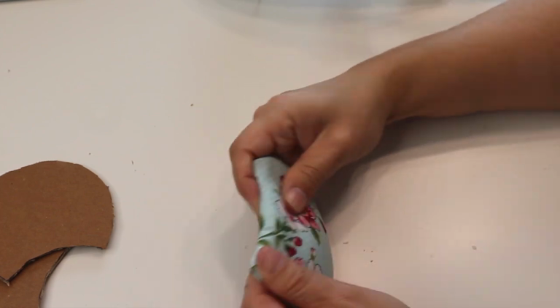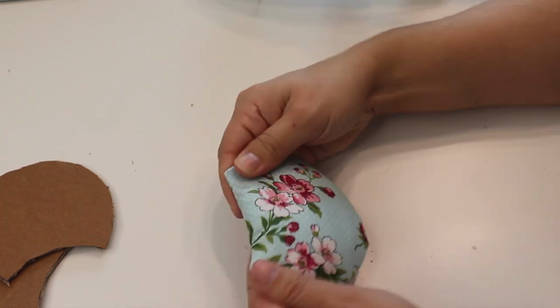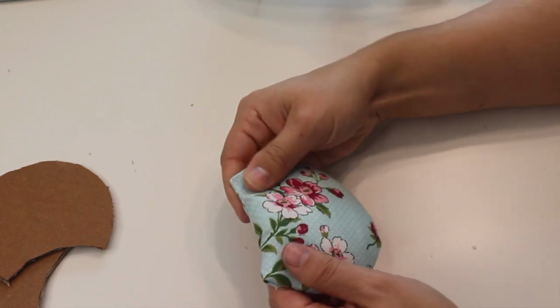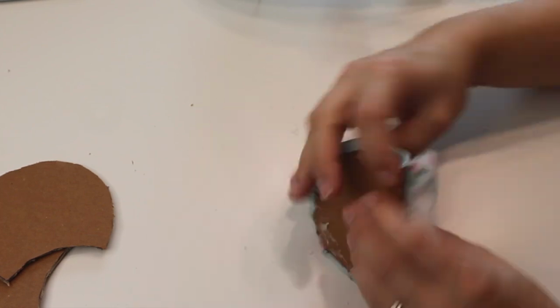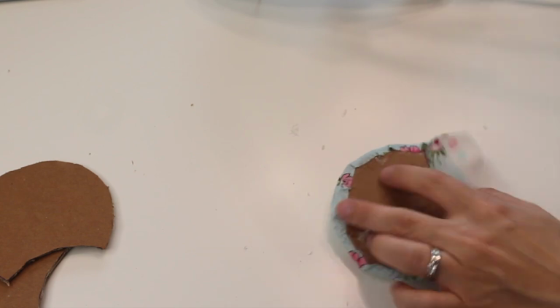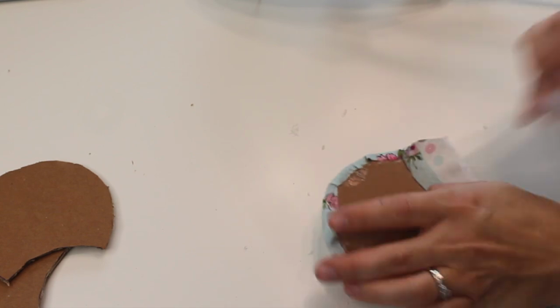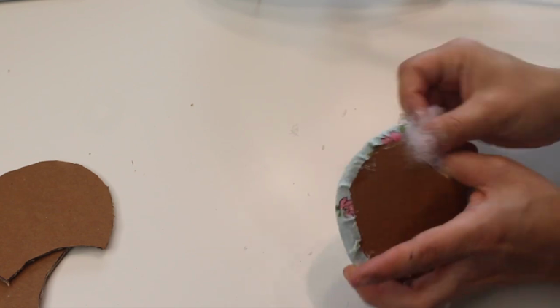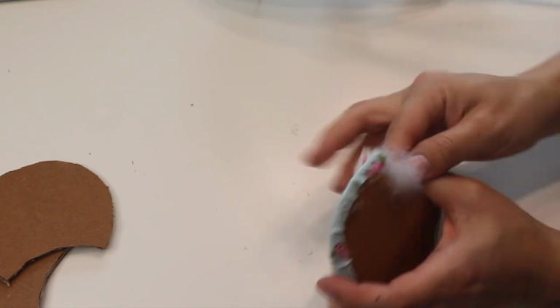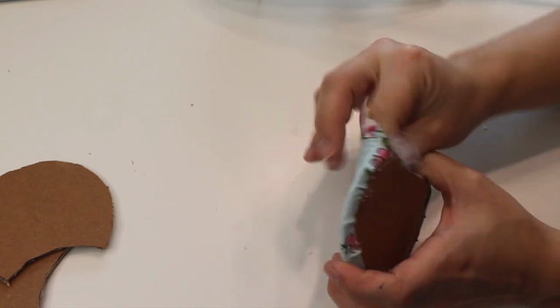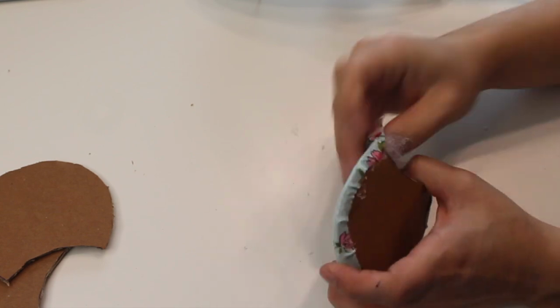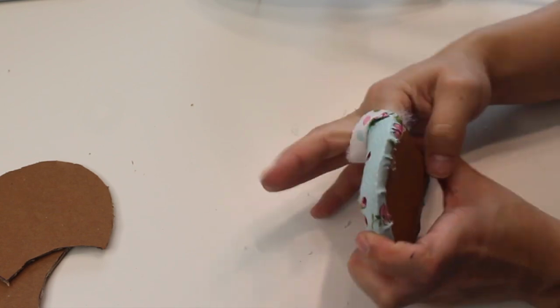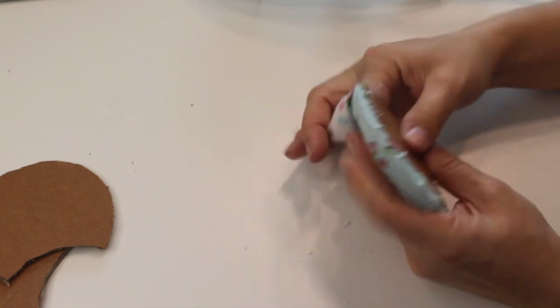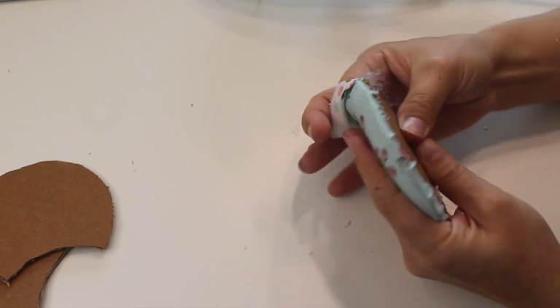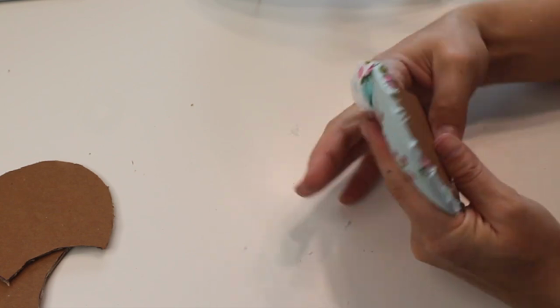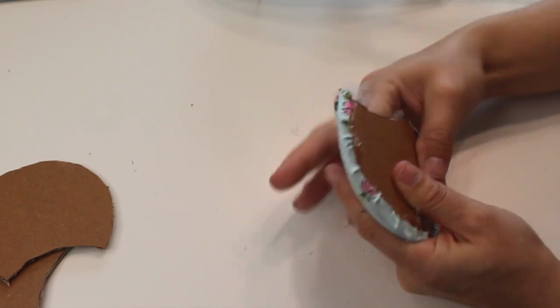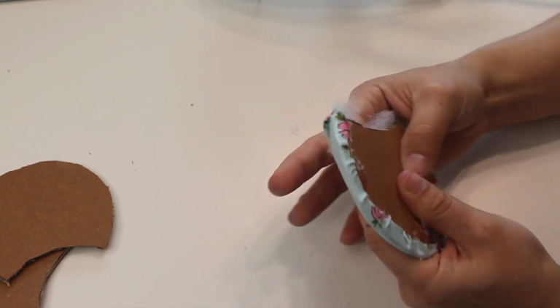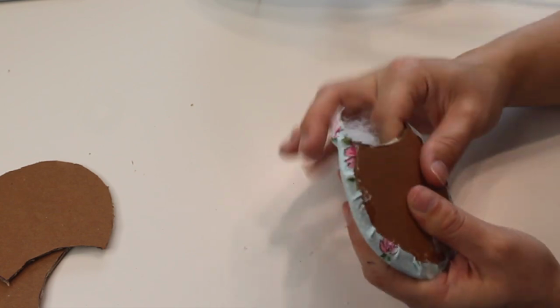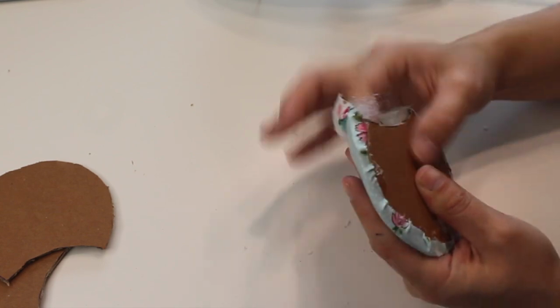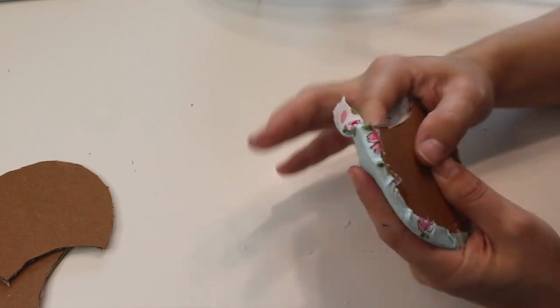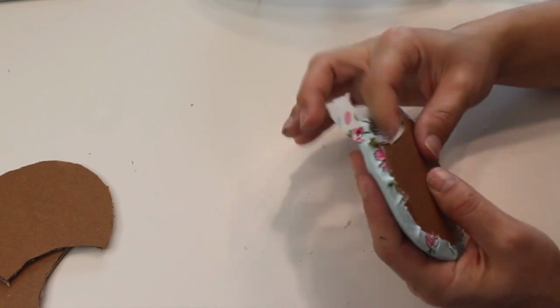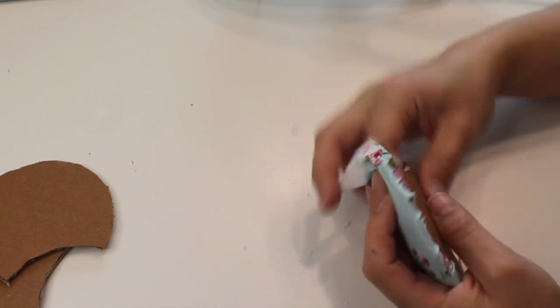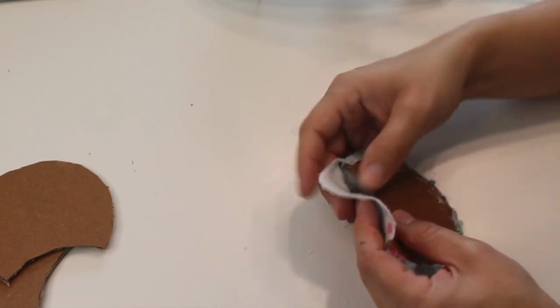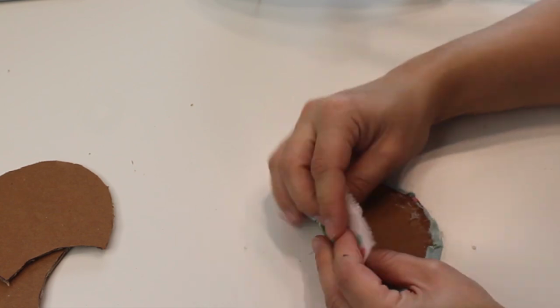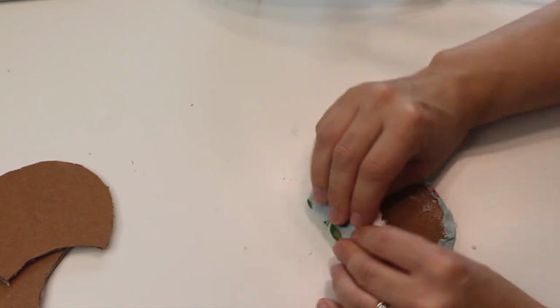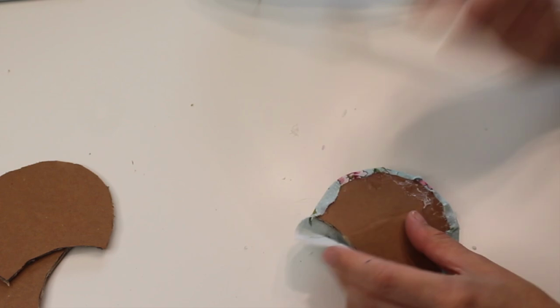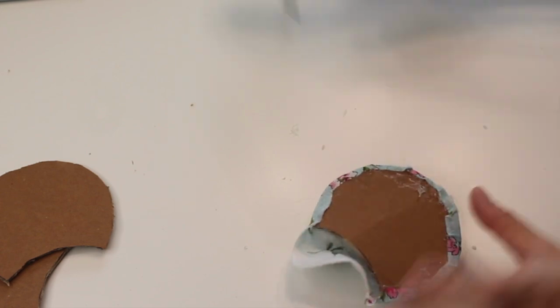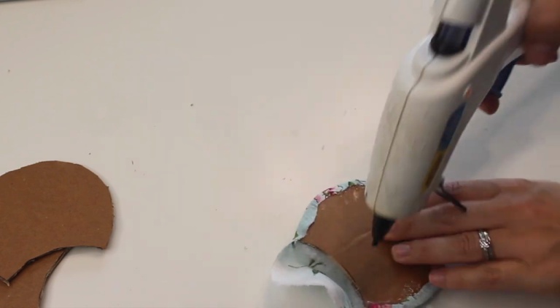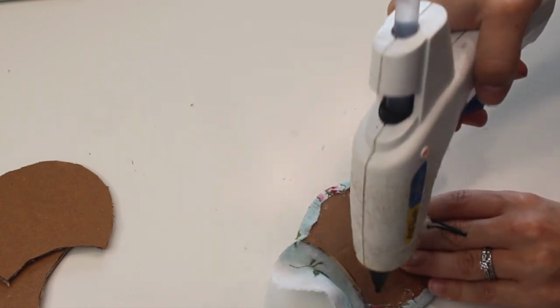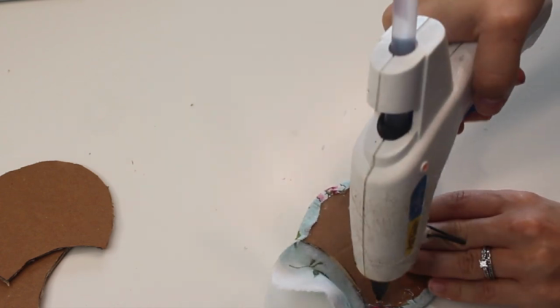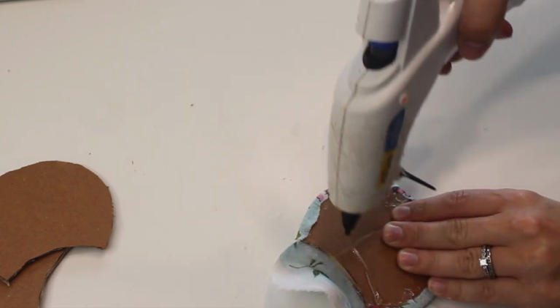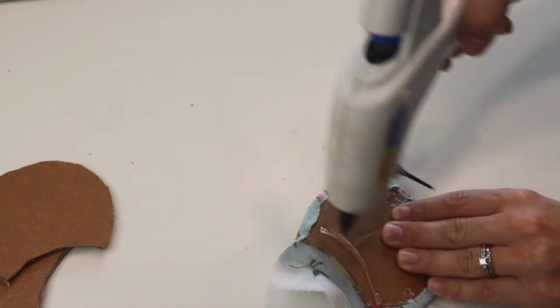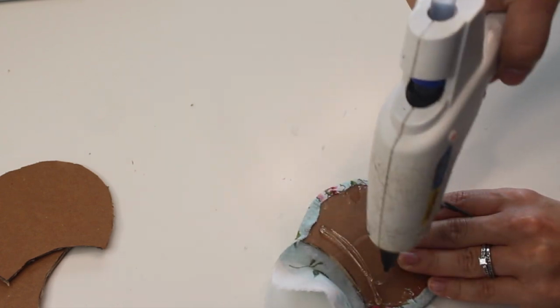Once you have it nice and stuffed, you are just going to trim down any excess fabric on the bottom, fold it over, and hot glue it onto the edge.